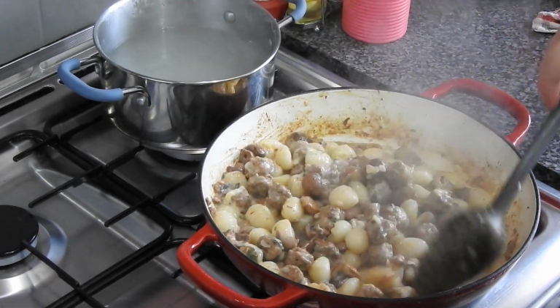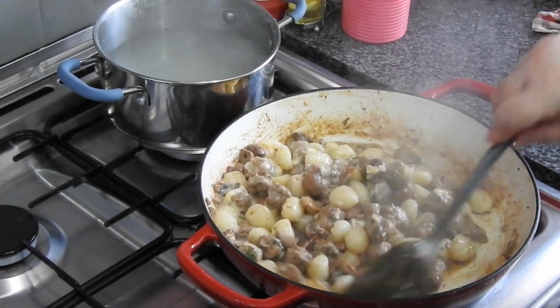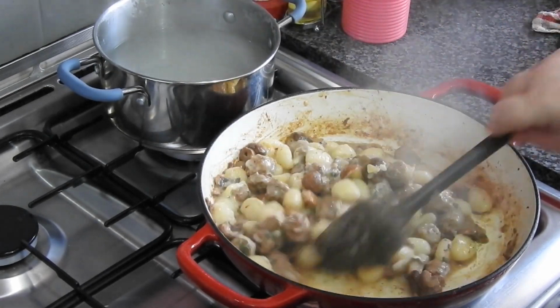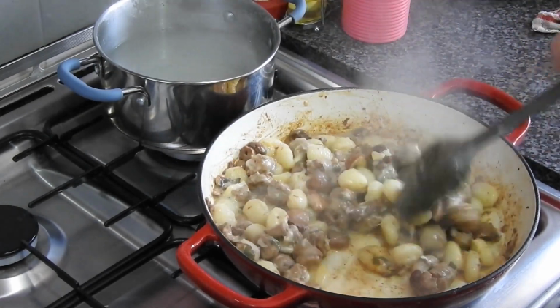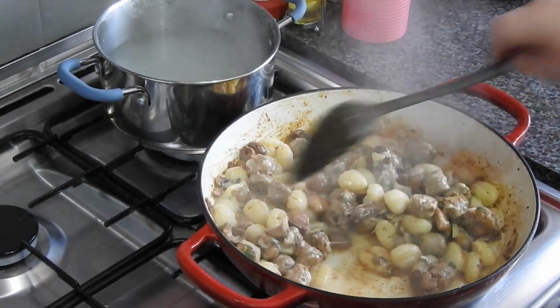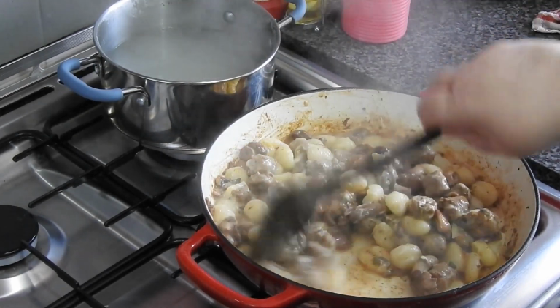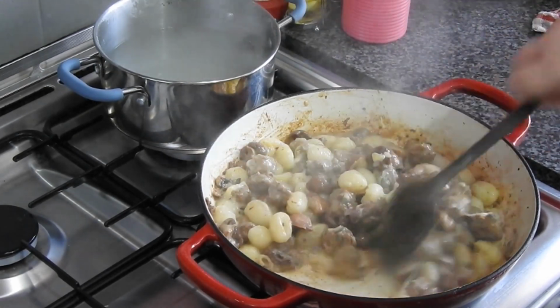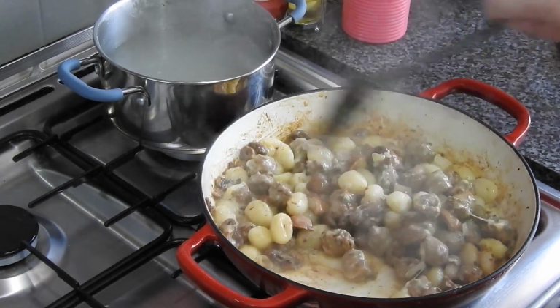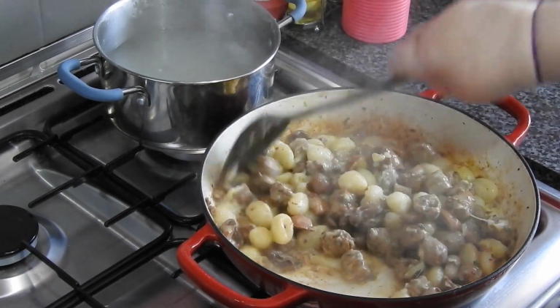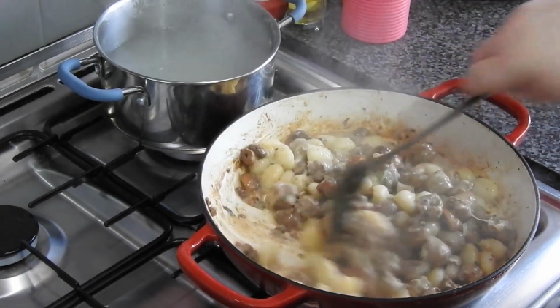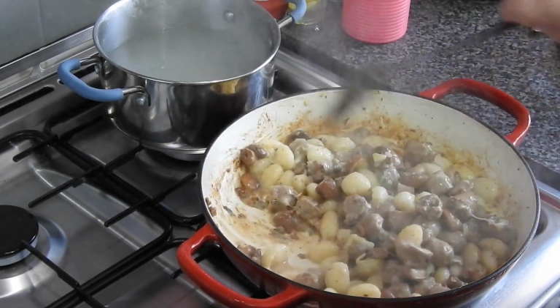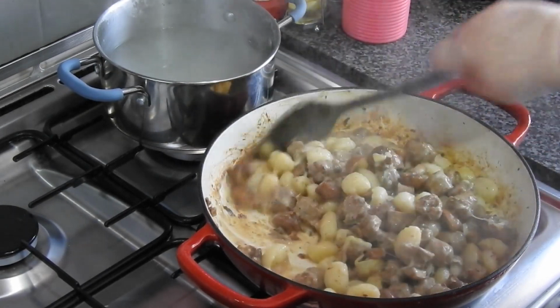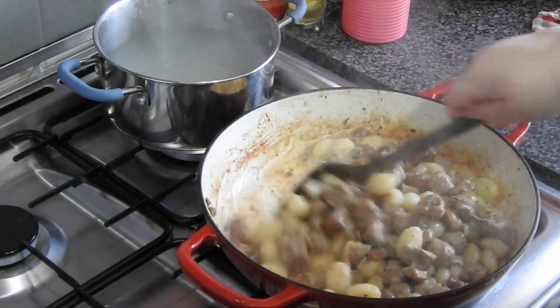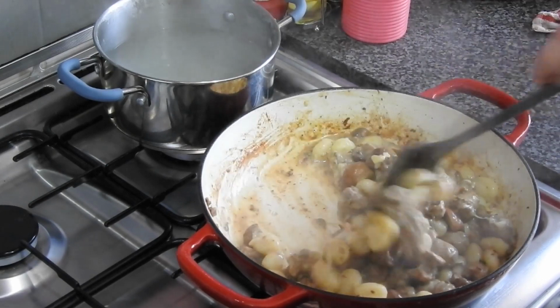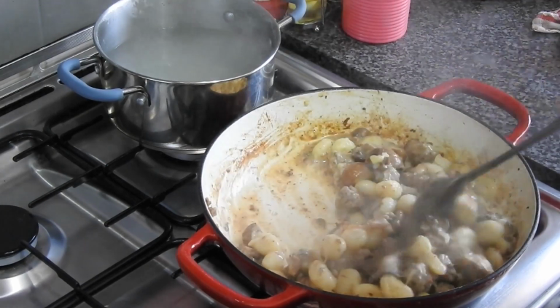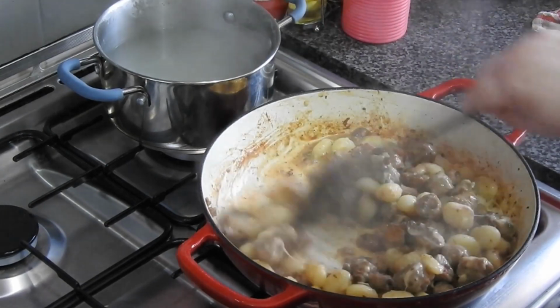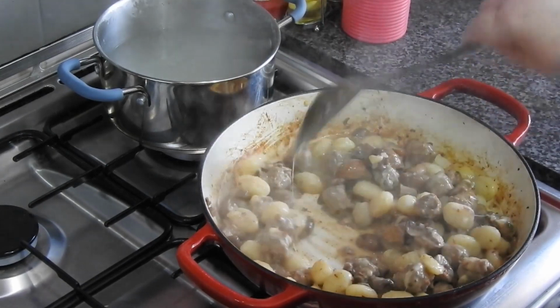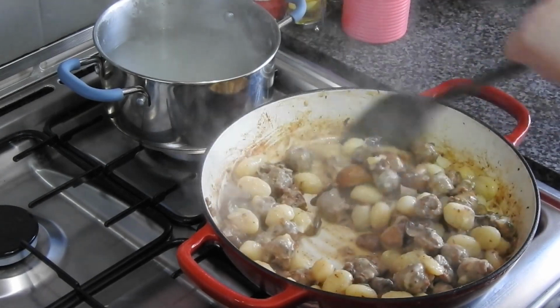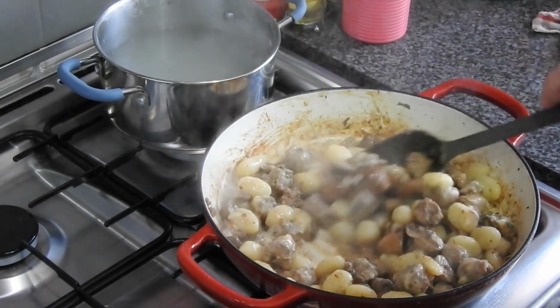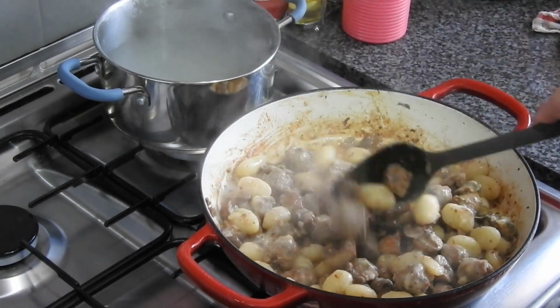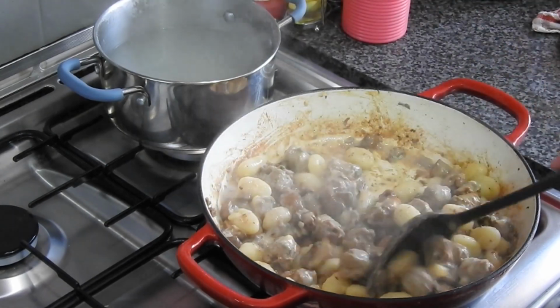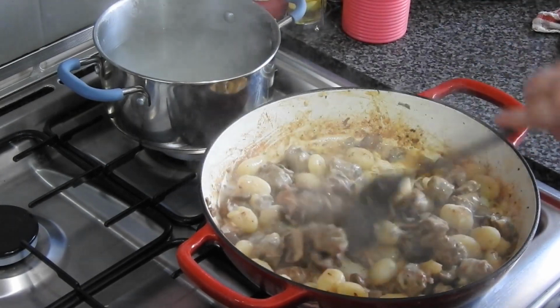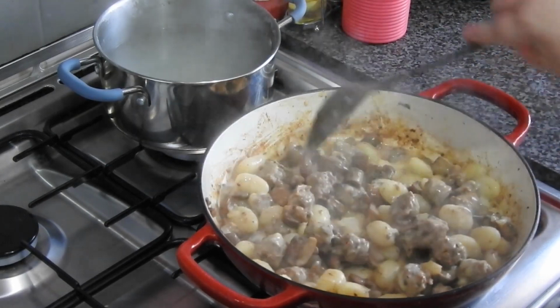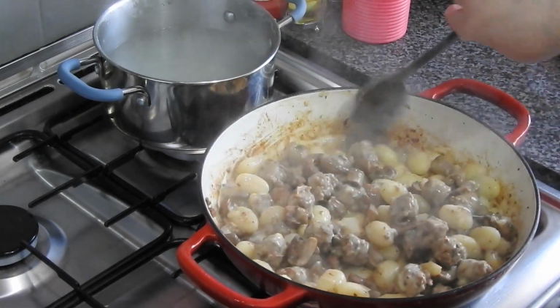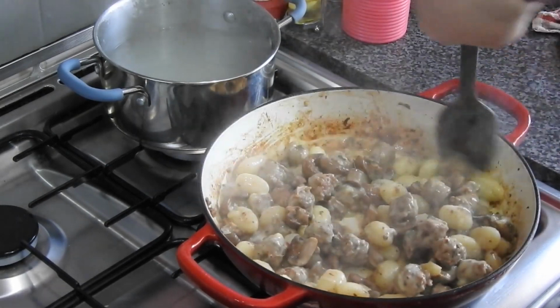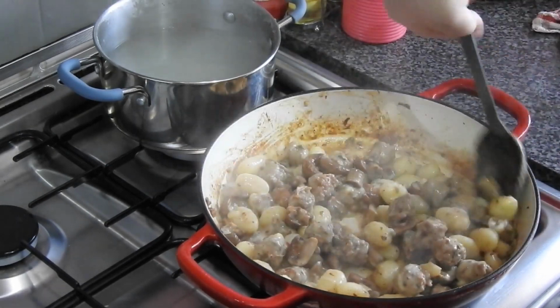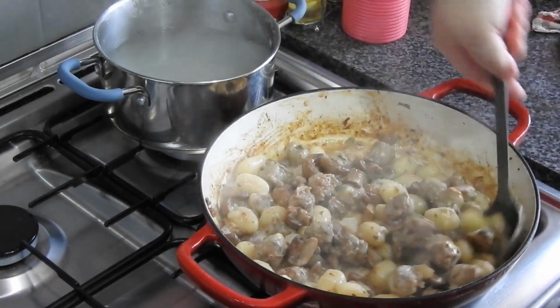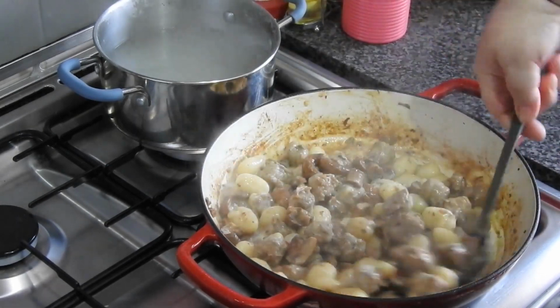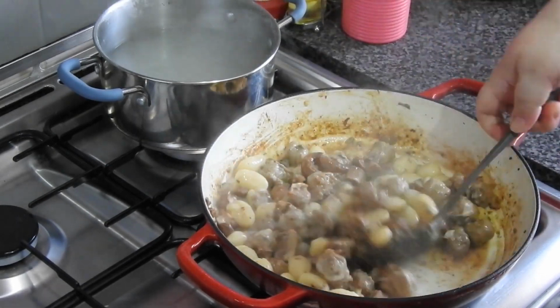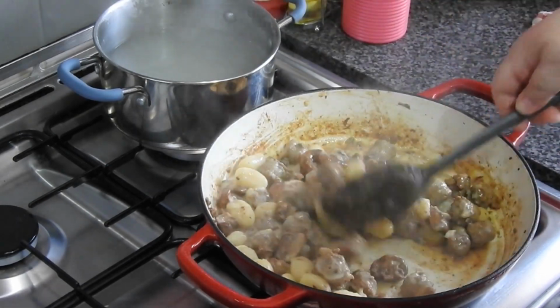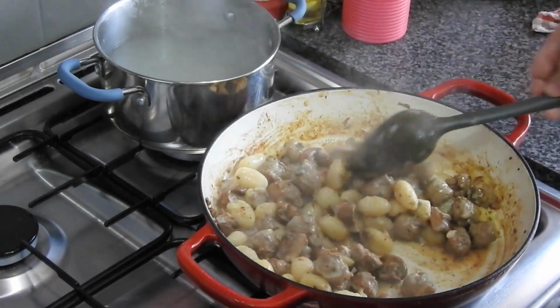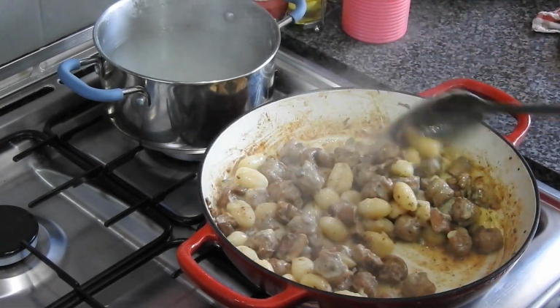My dog was down there near my feet and she soon went off with that piece of gnocchi that dropped!